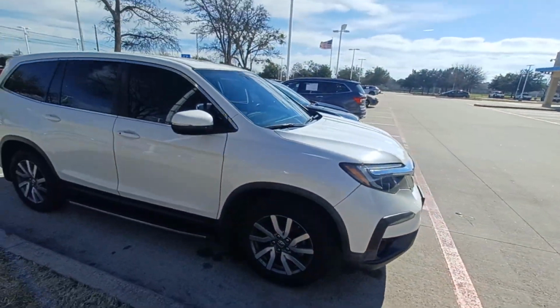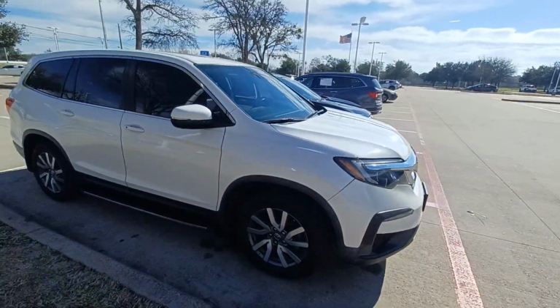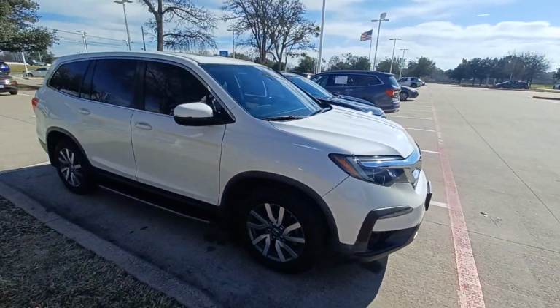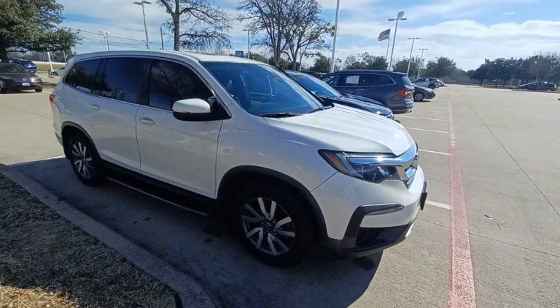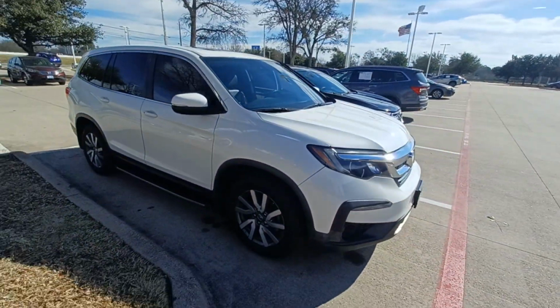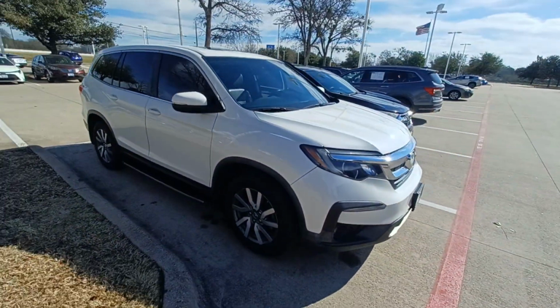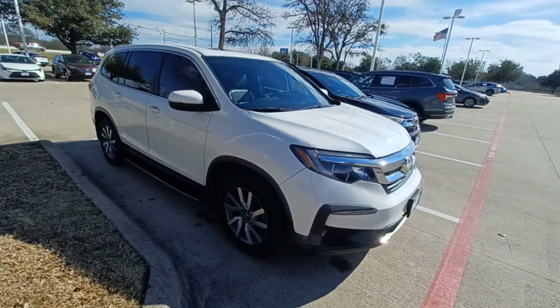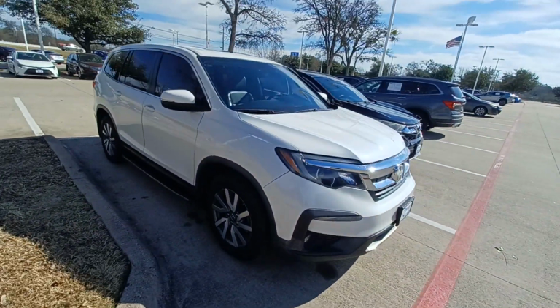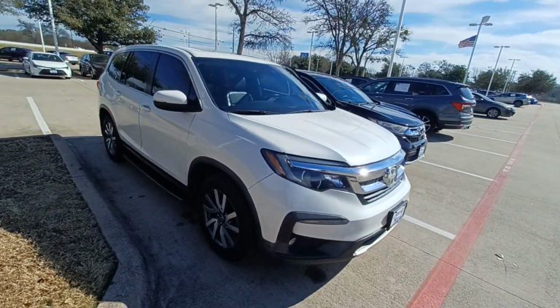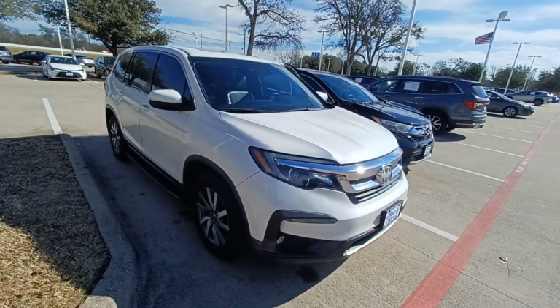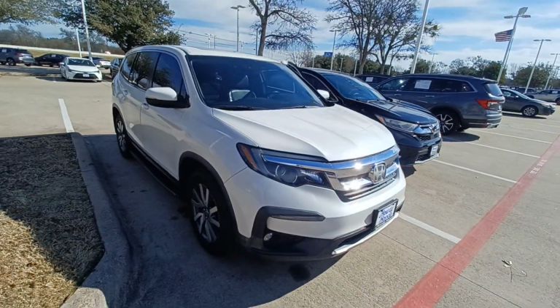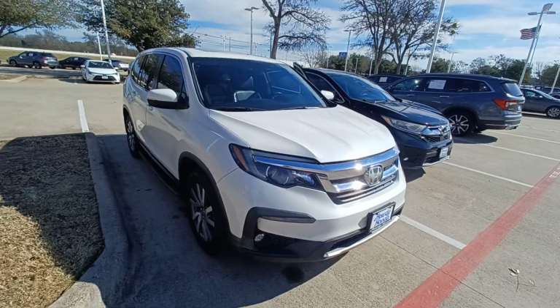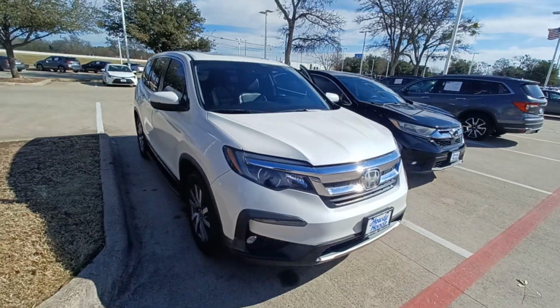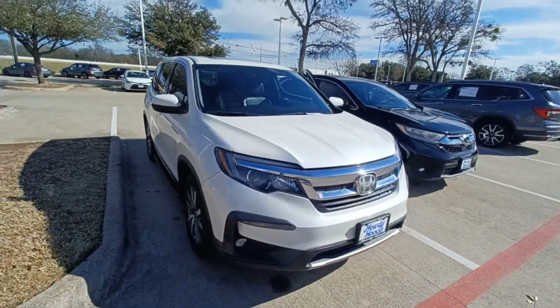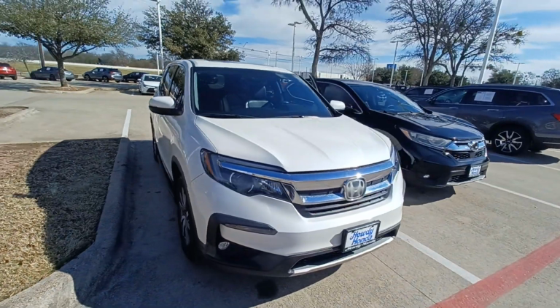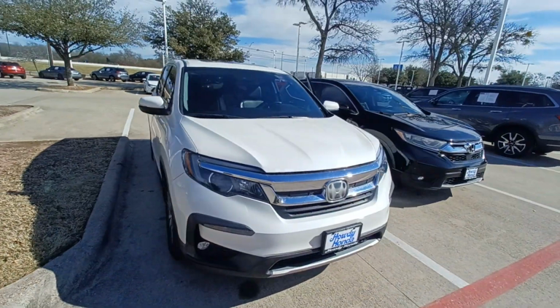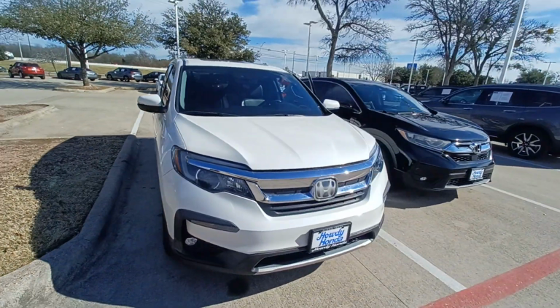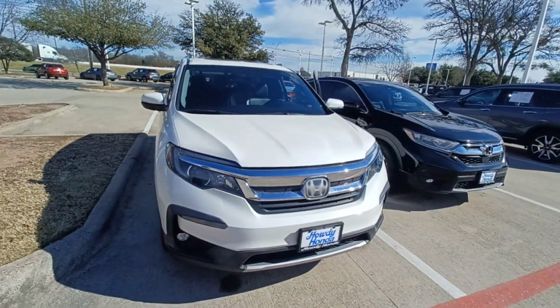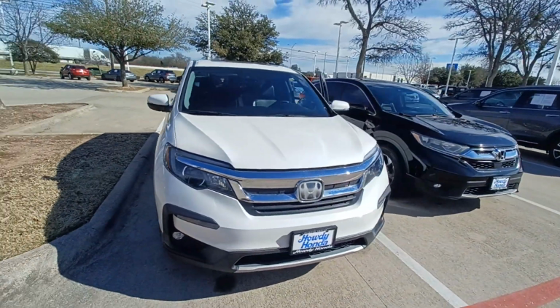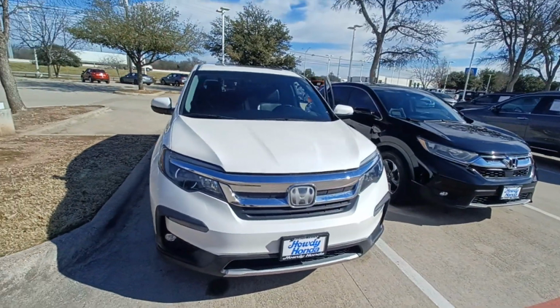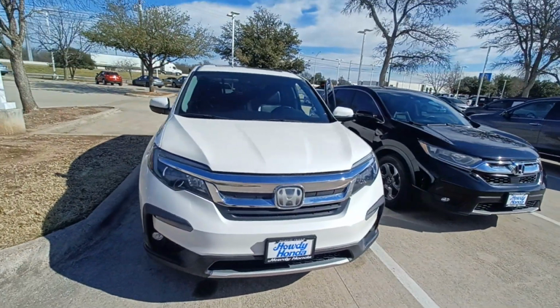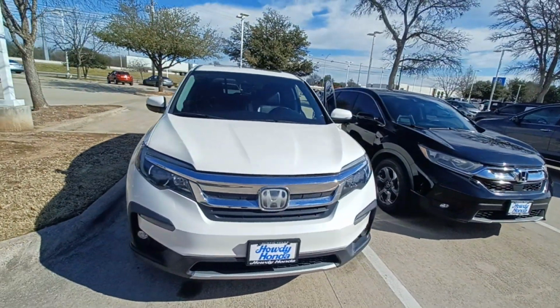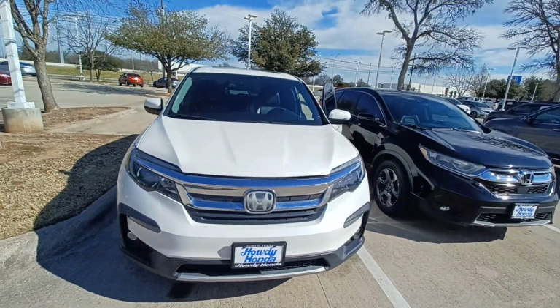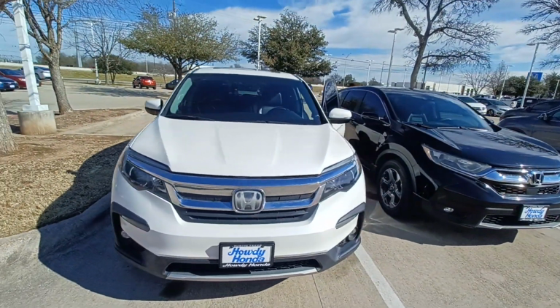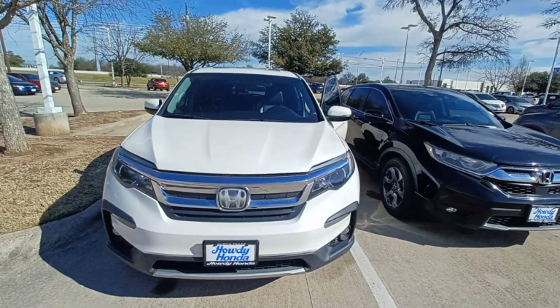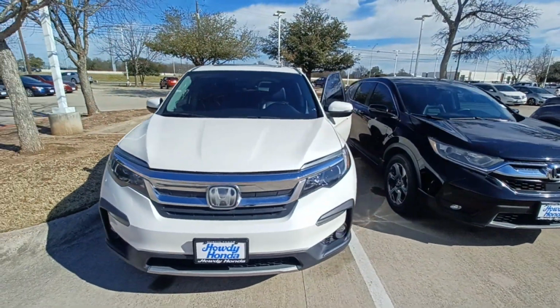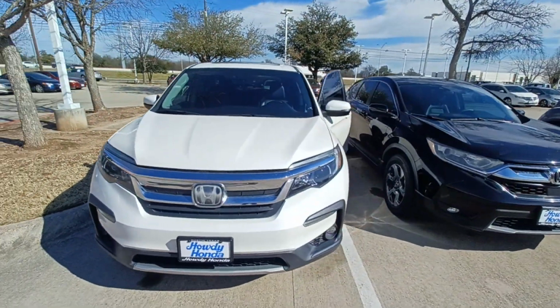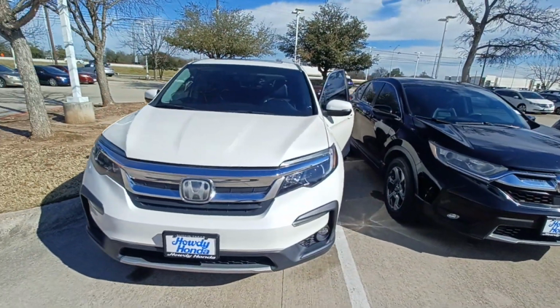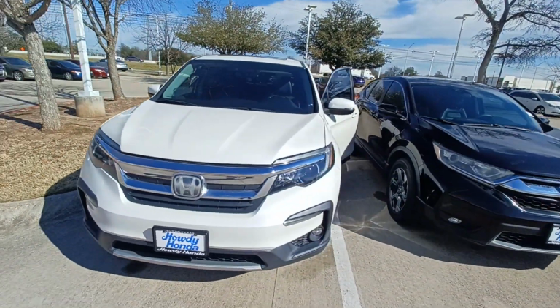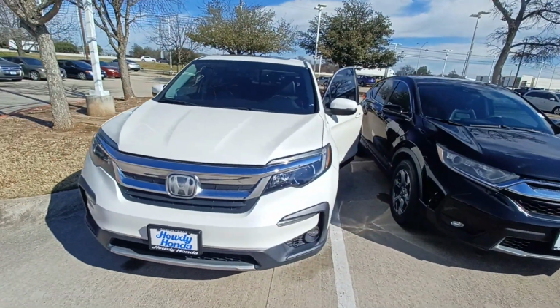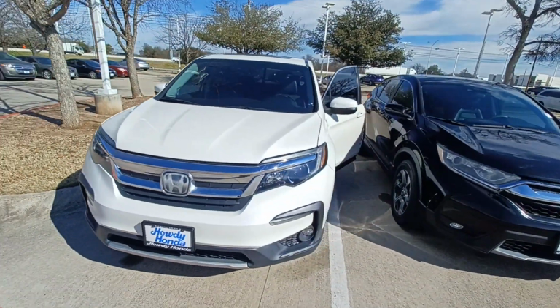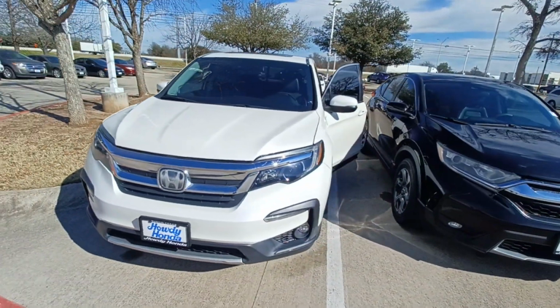And that's my 2019 Honda Pilot. I'm Jason down here at Howdy Honda.